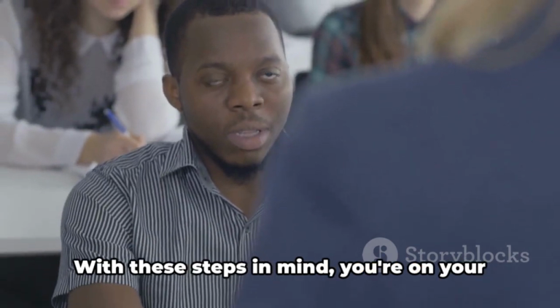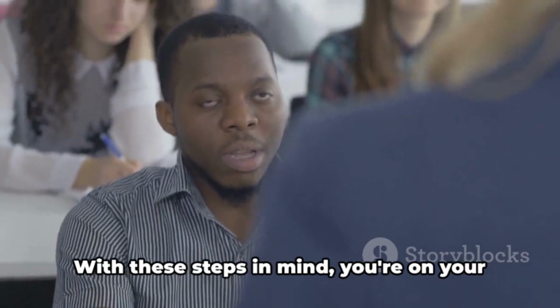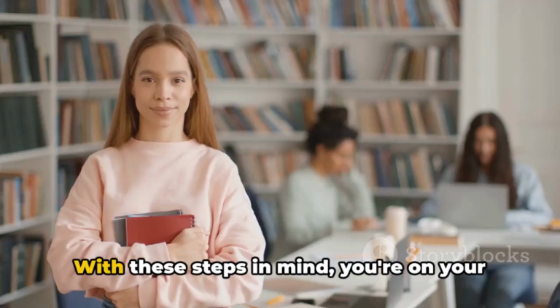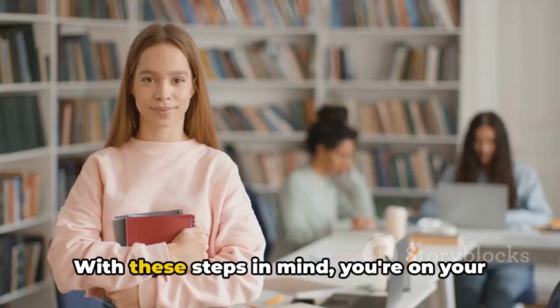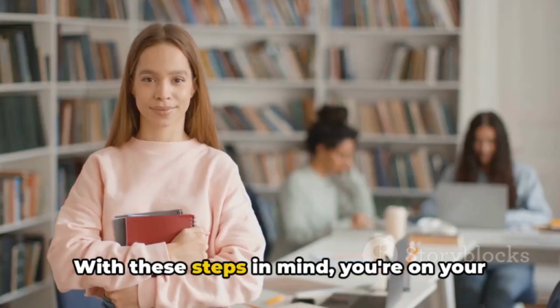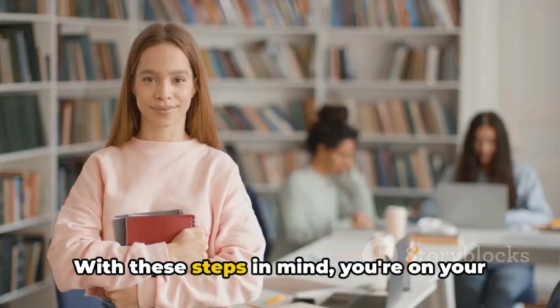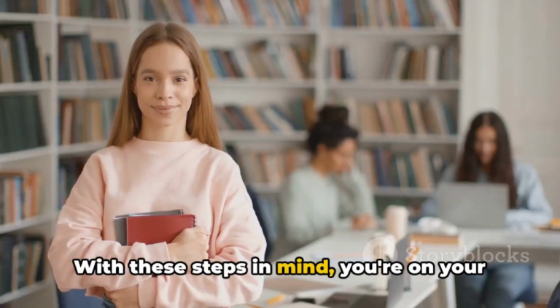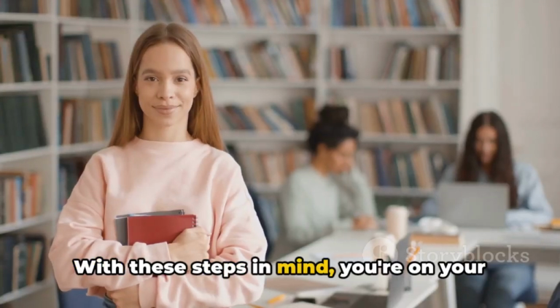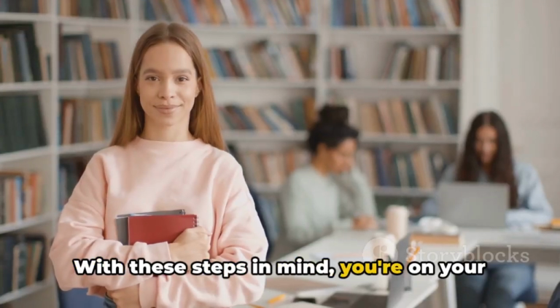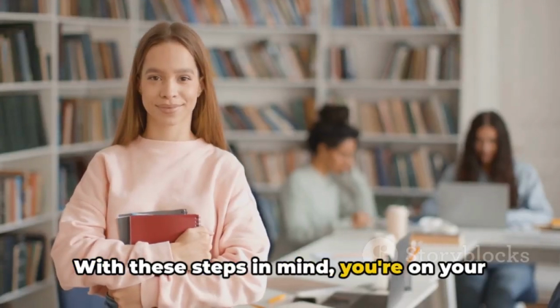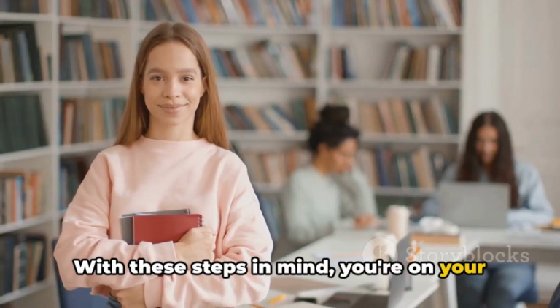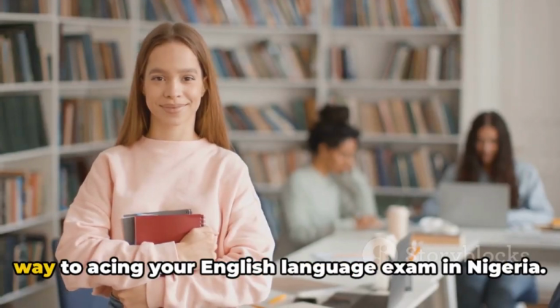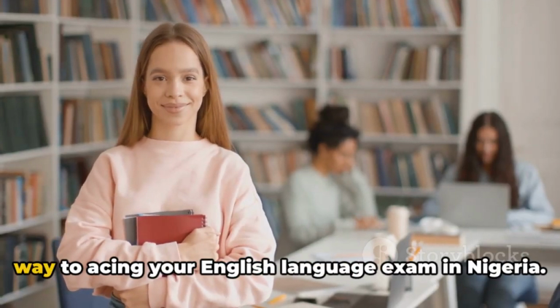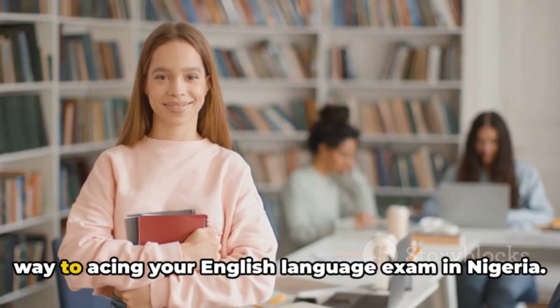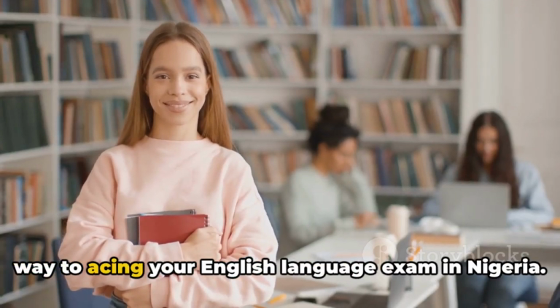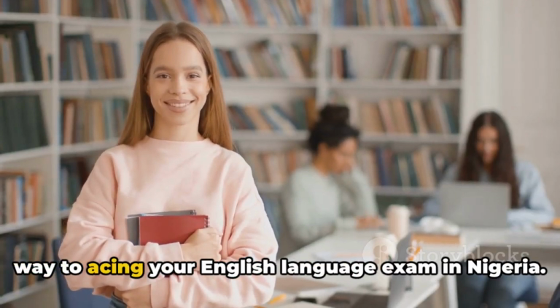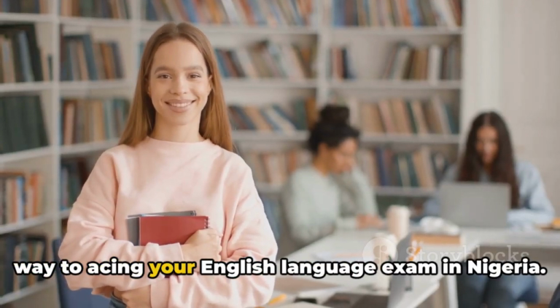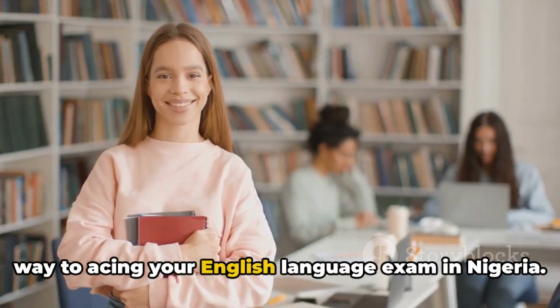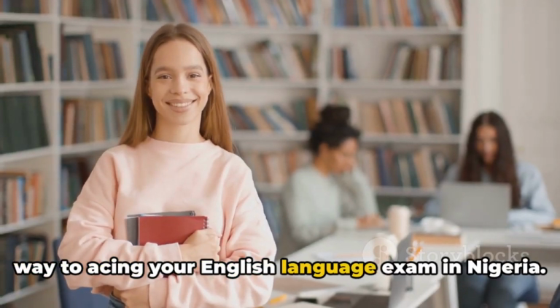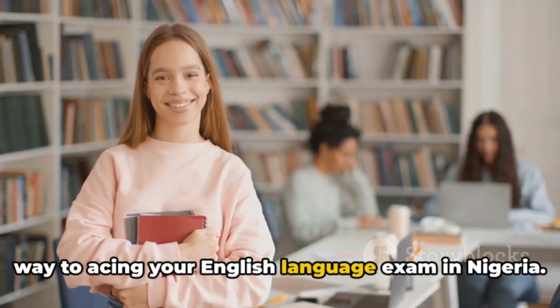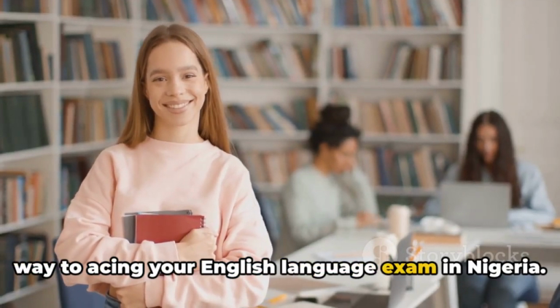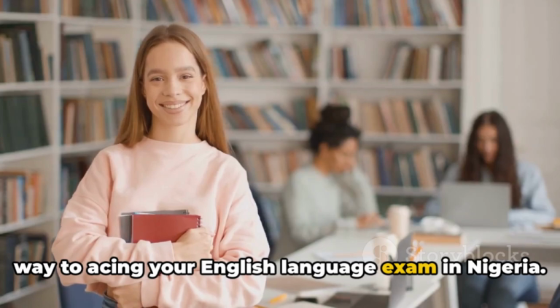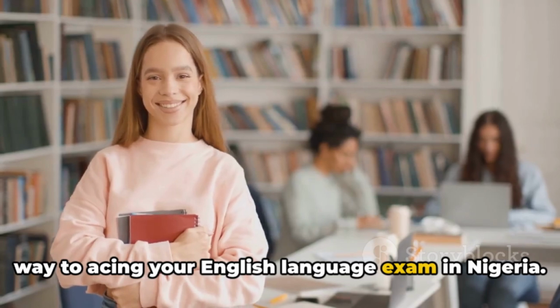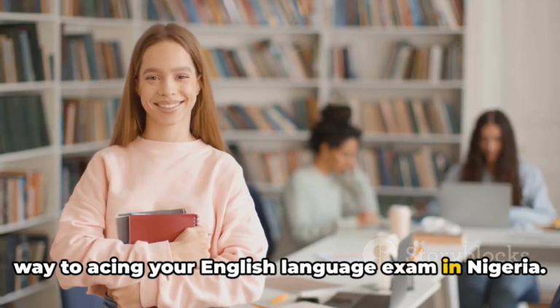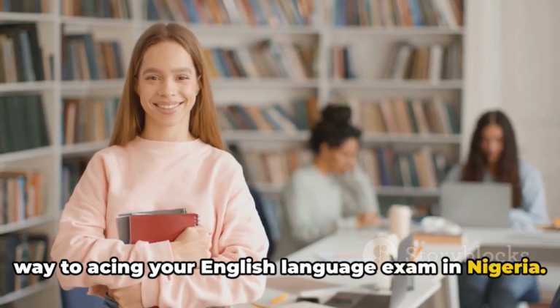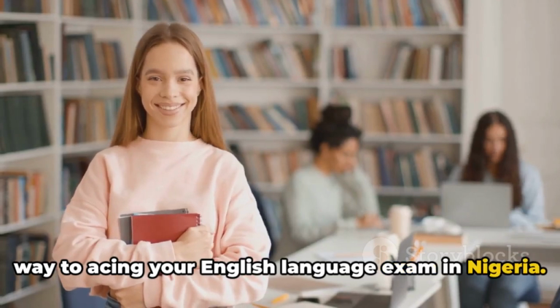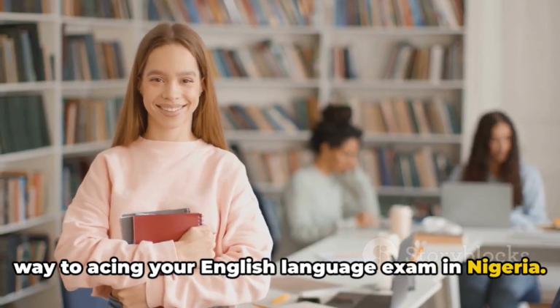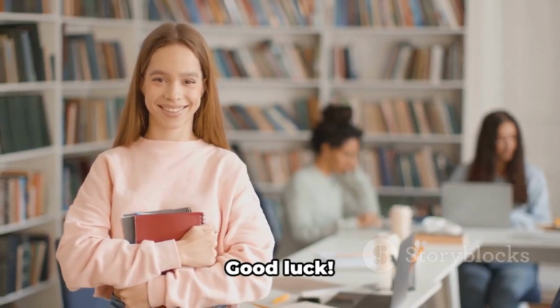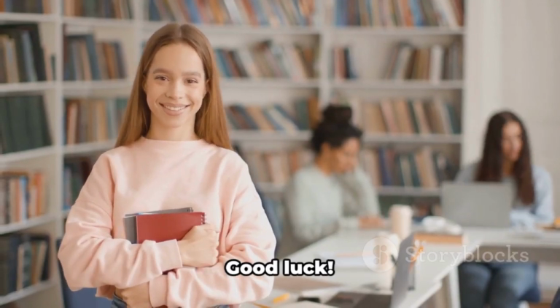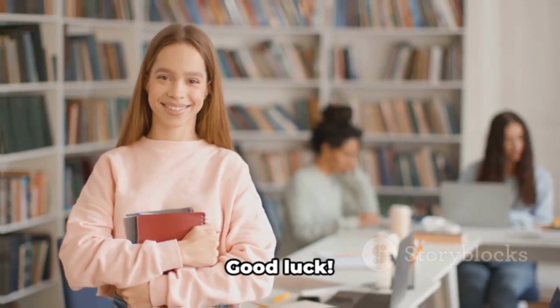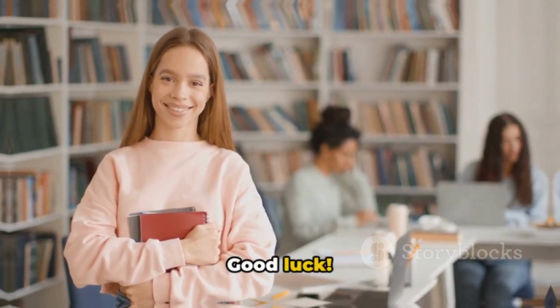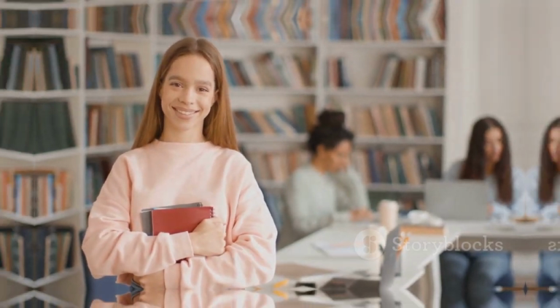With these steps in mind, you're on your way to acing your English language exam in Nigeria. Good luck!